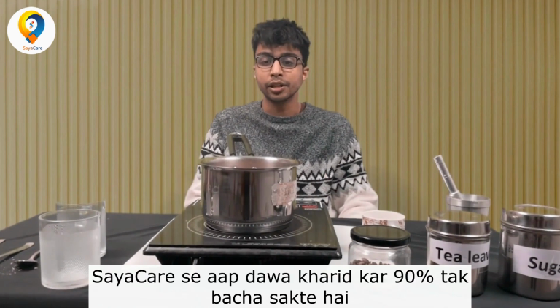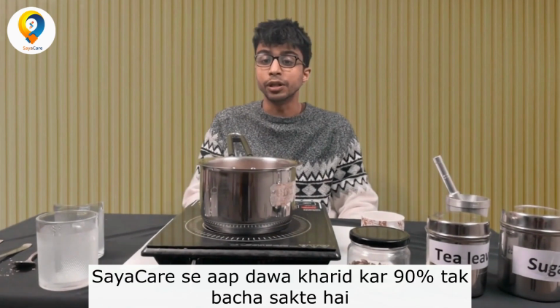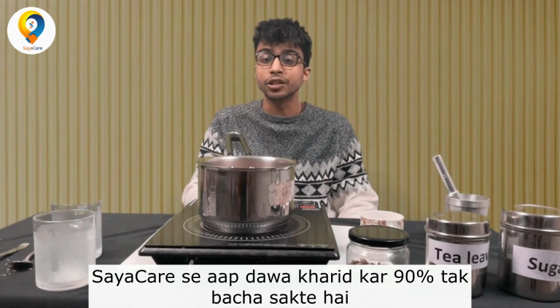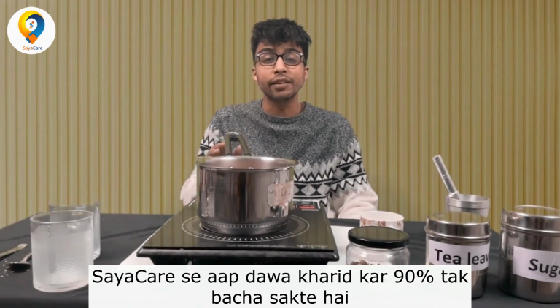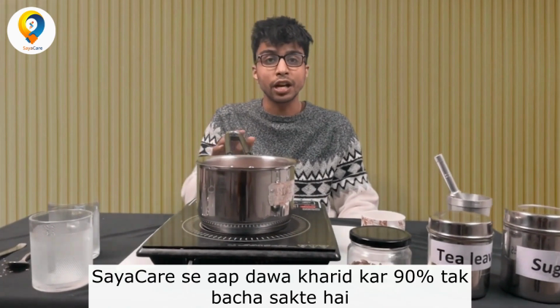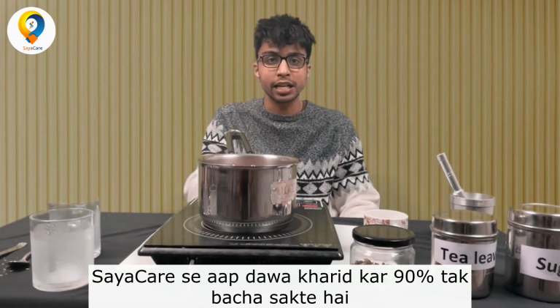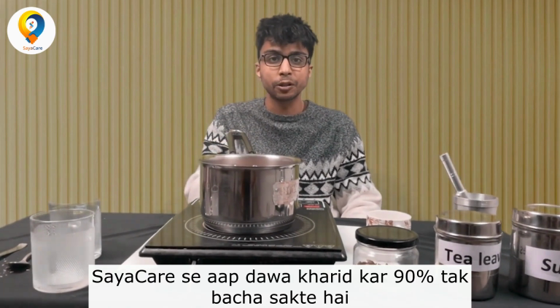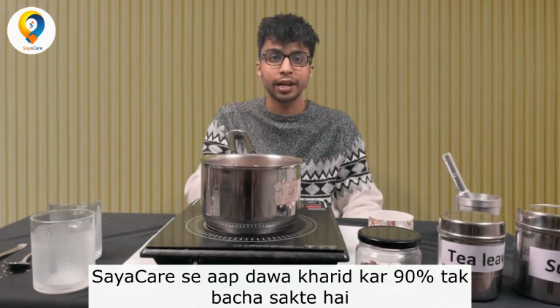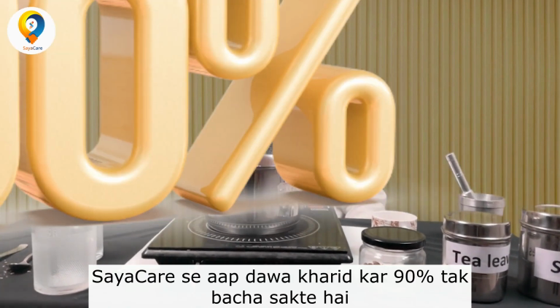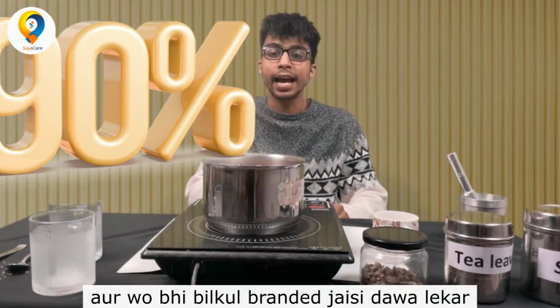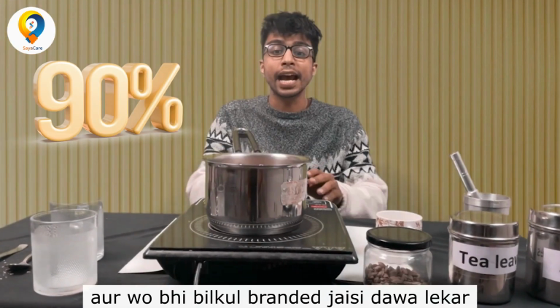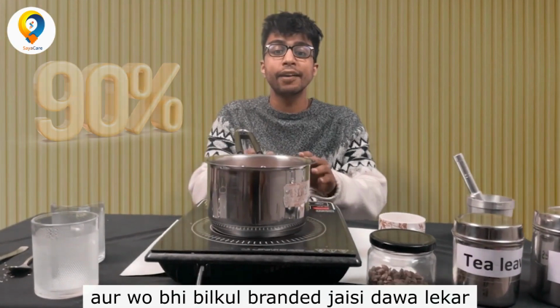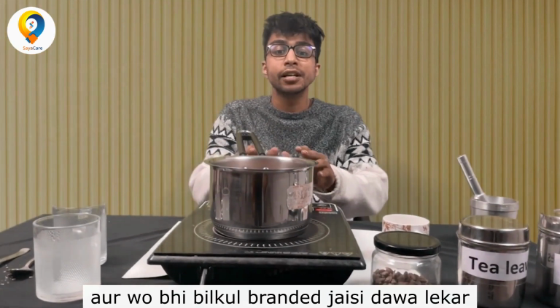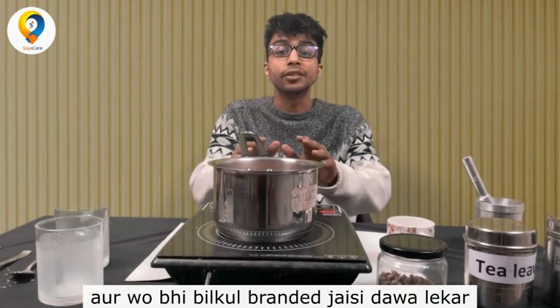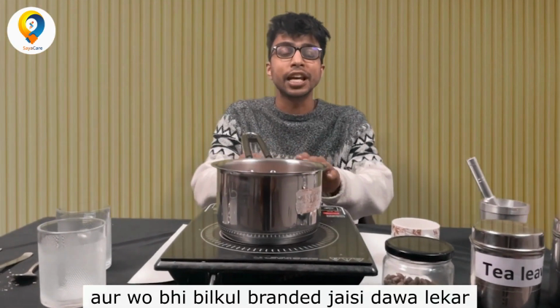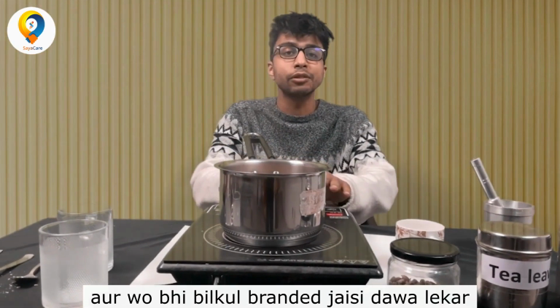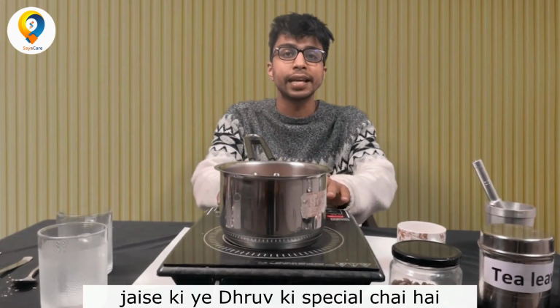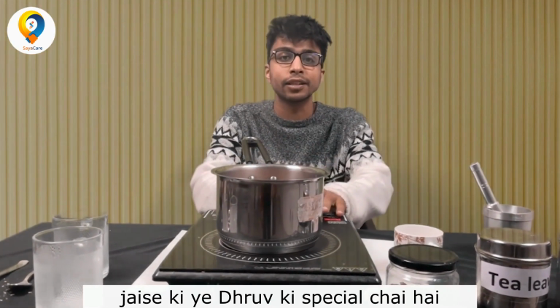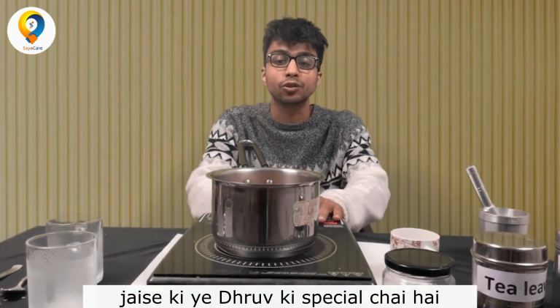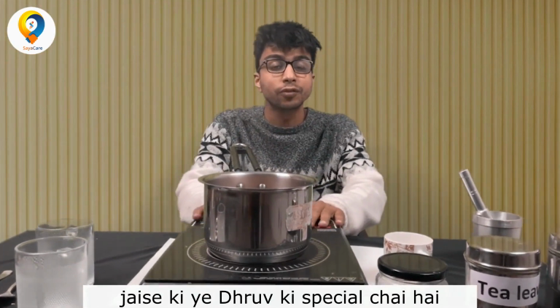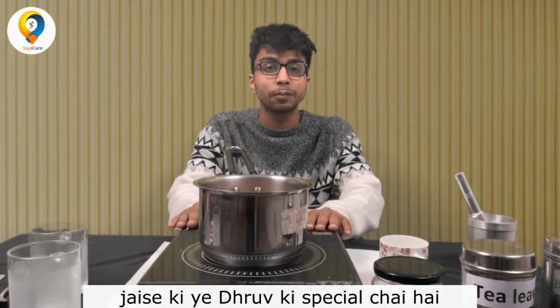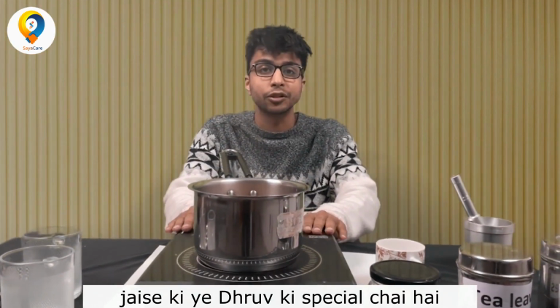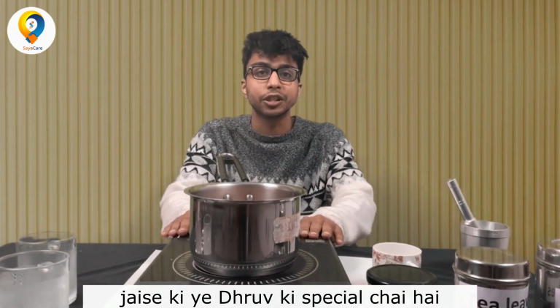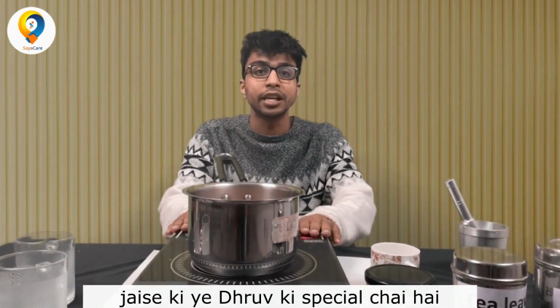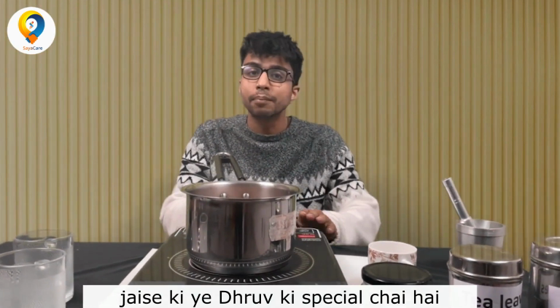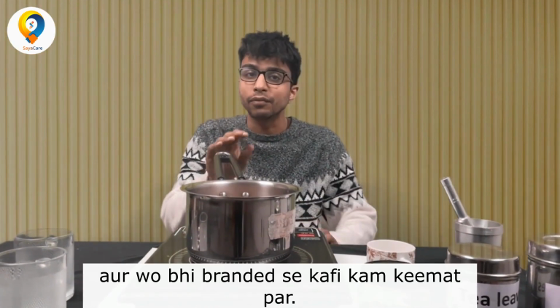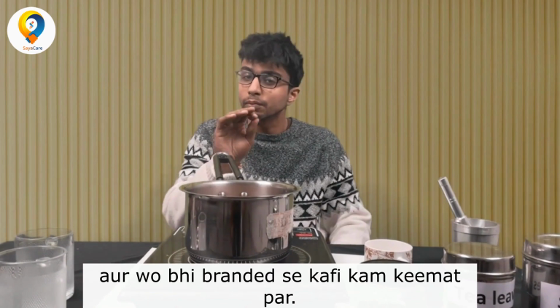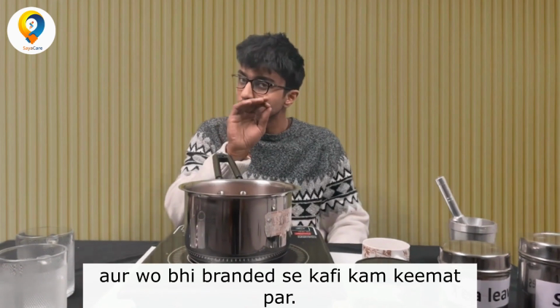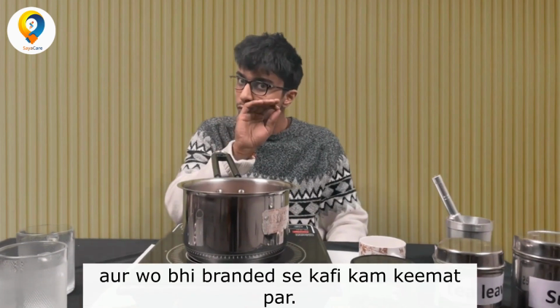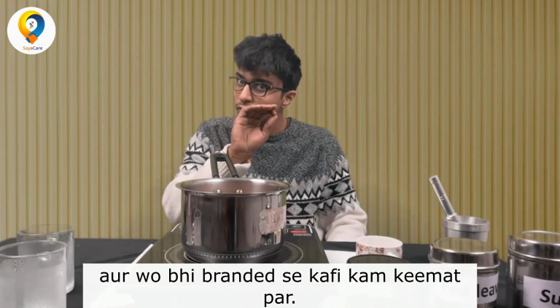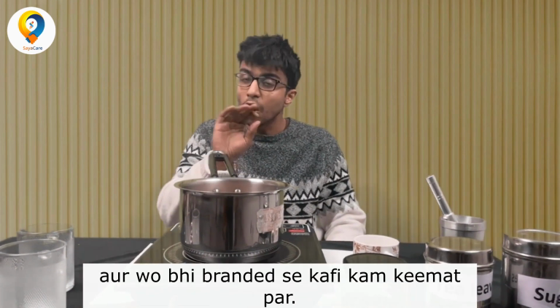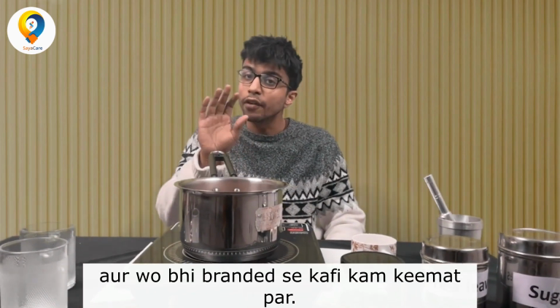You can save 90% and have the same thing as a branded specialty medicine, but far, far cheaper.